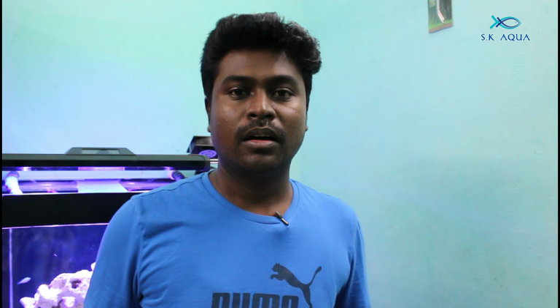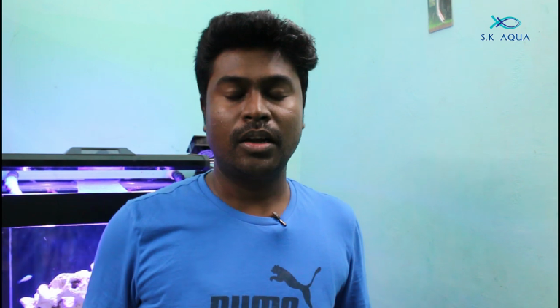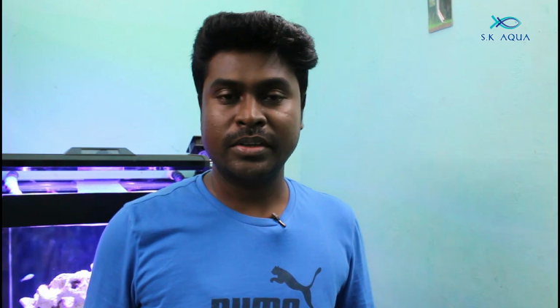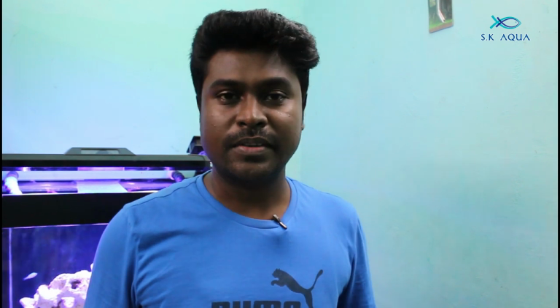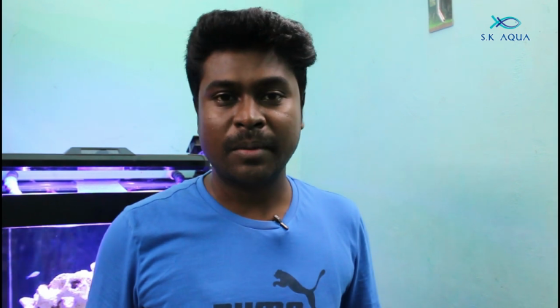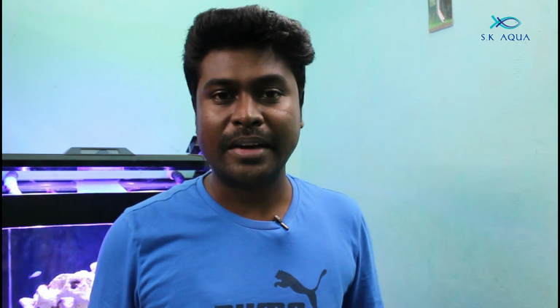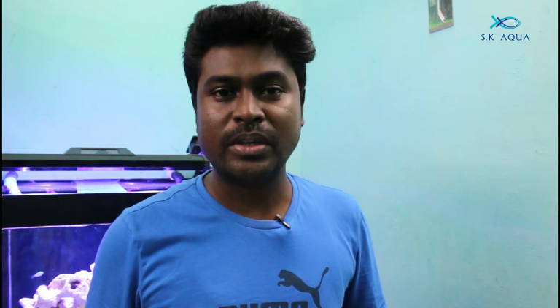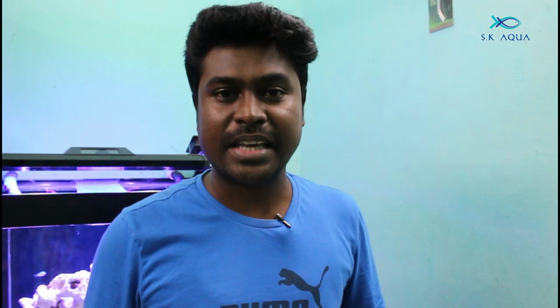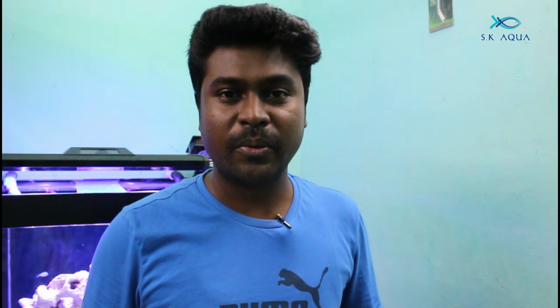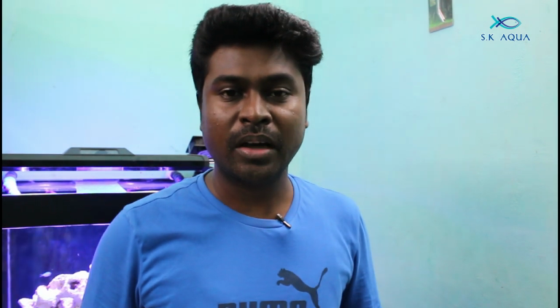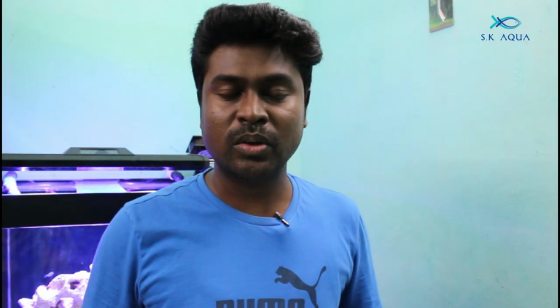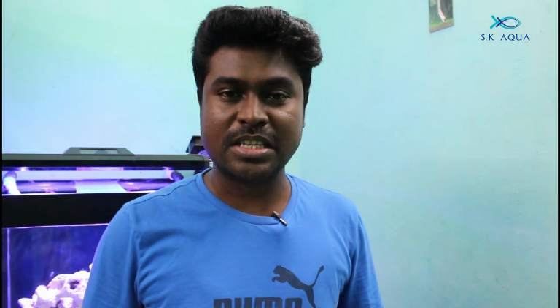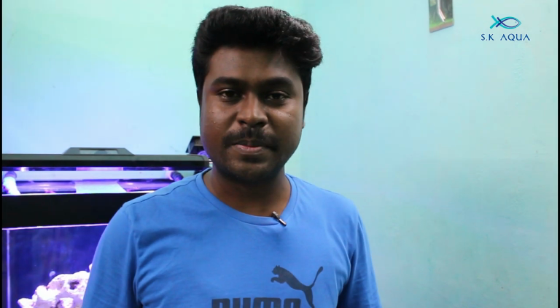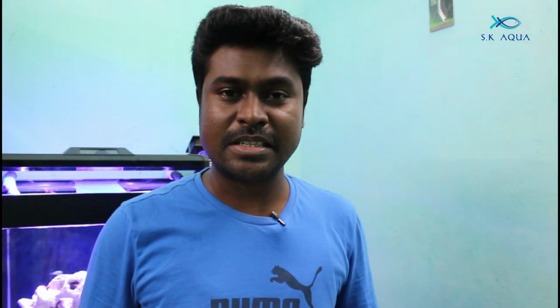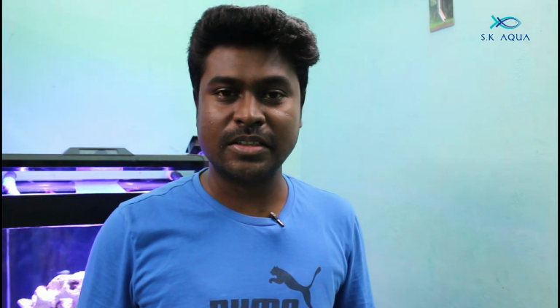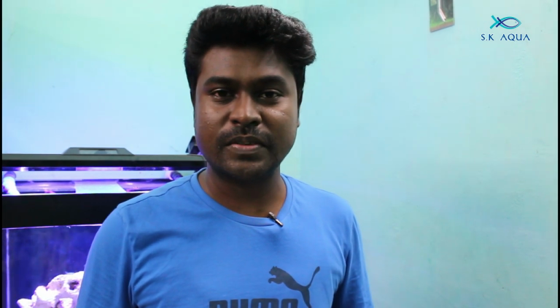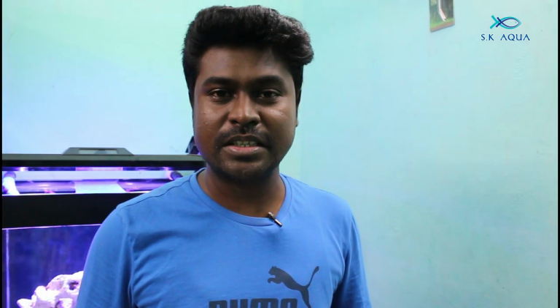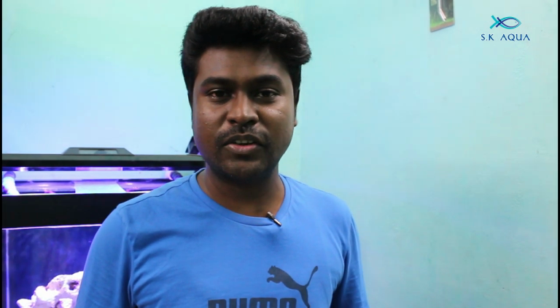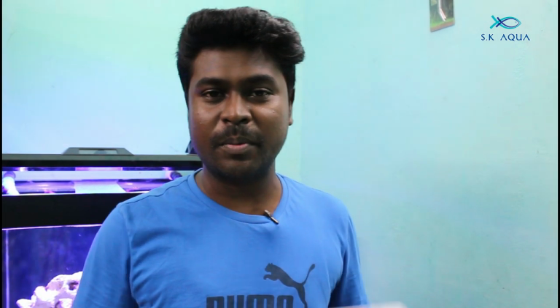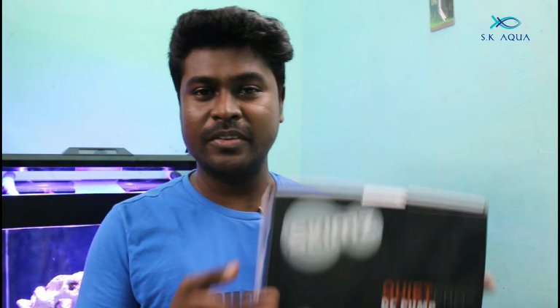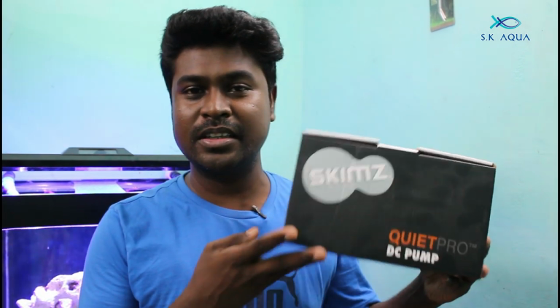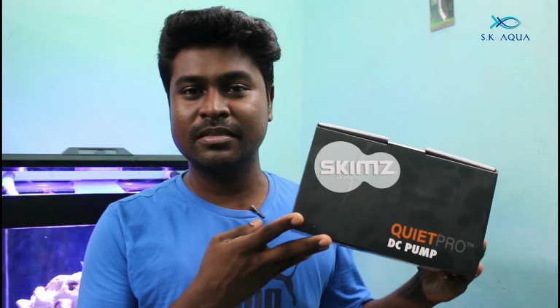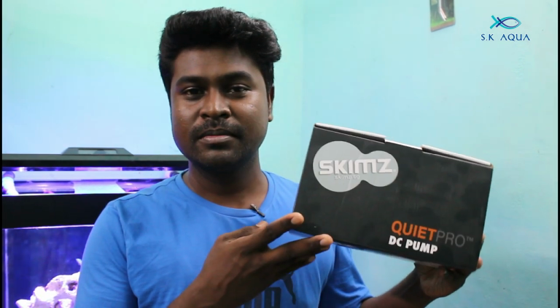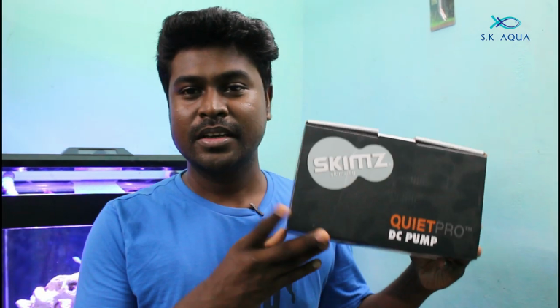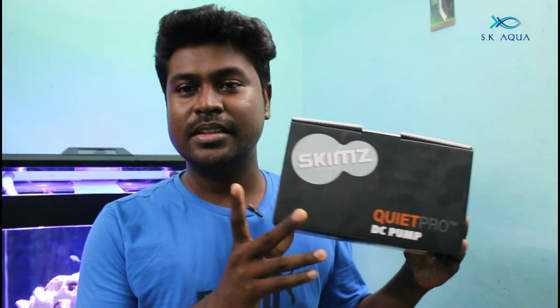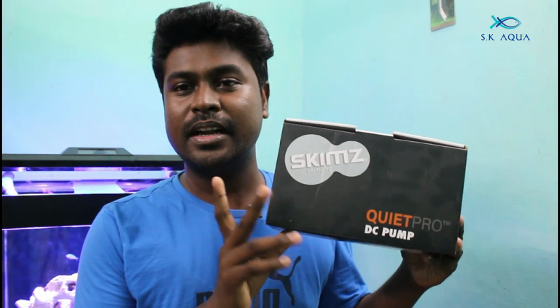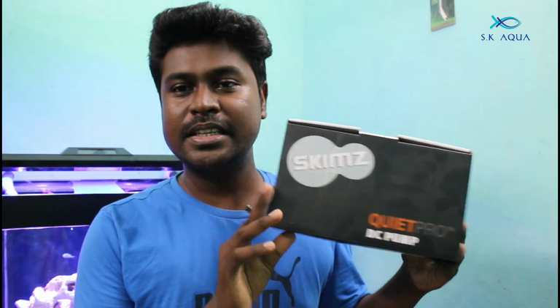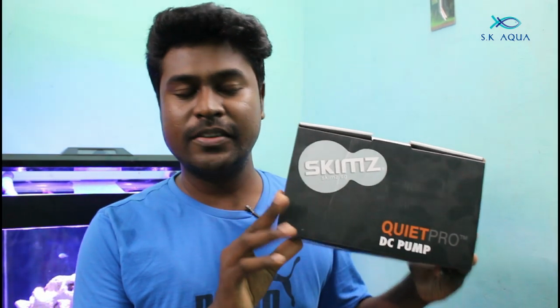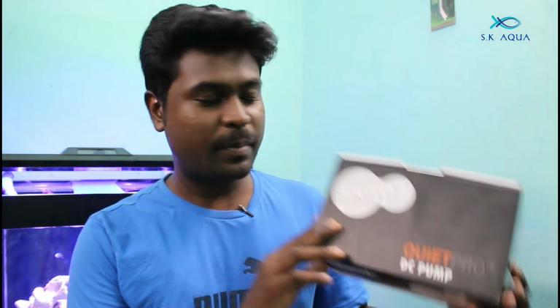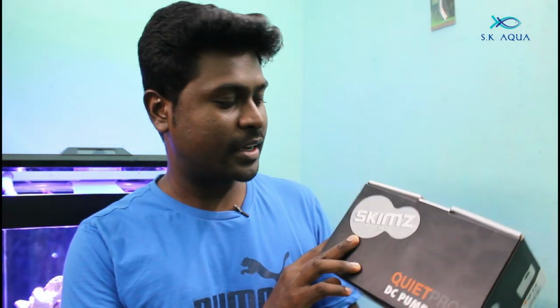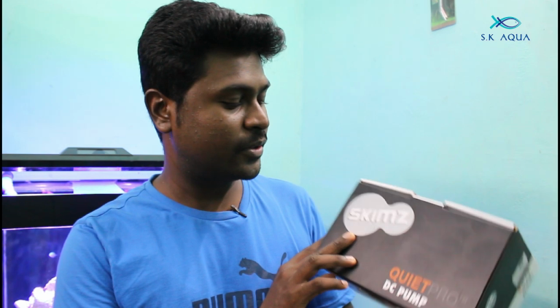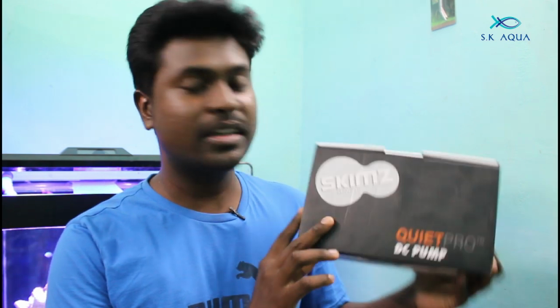Hello friends, welcome back to SK Aqua. We are talking about this topic, which is about the Skims DC pump.